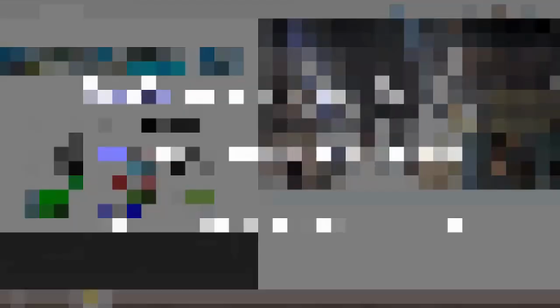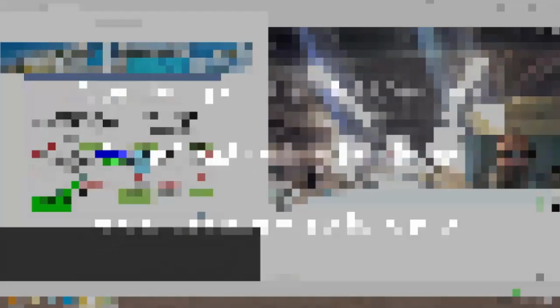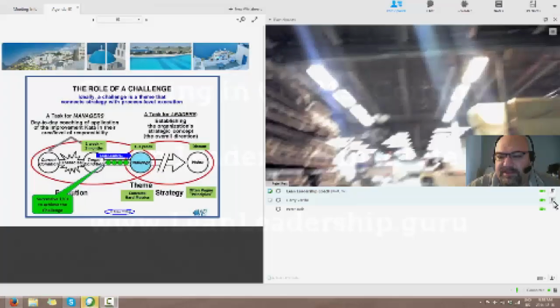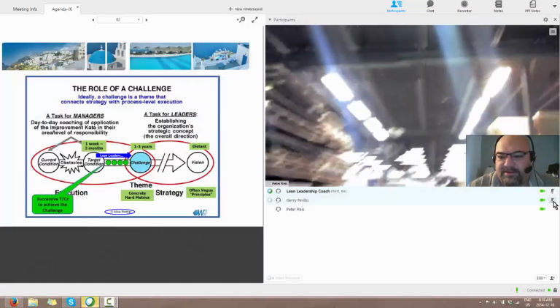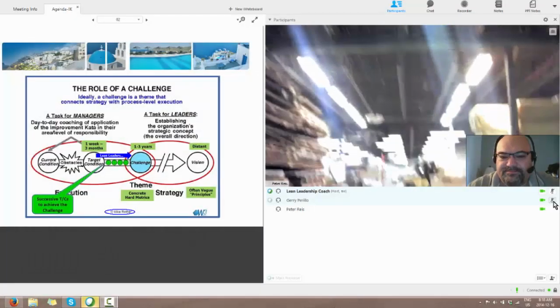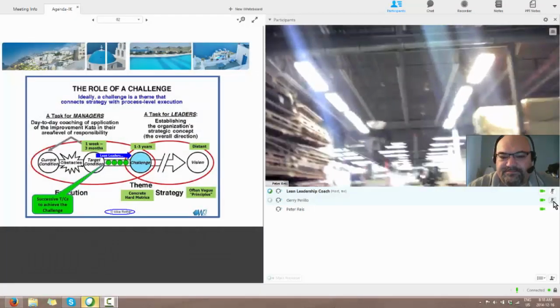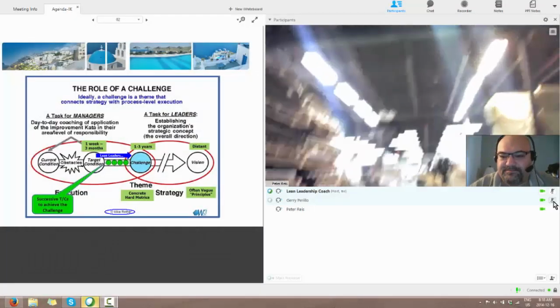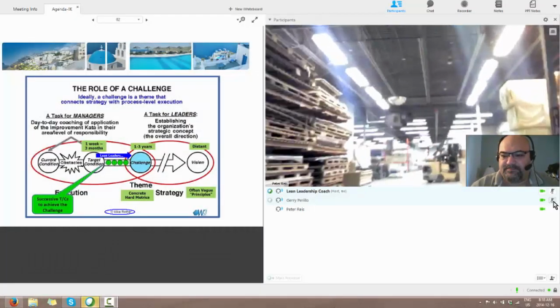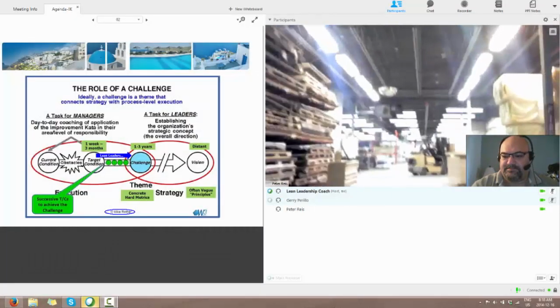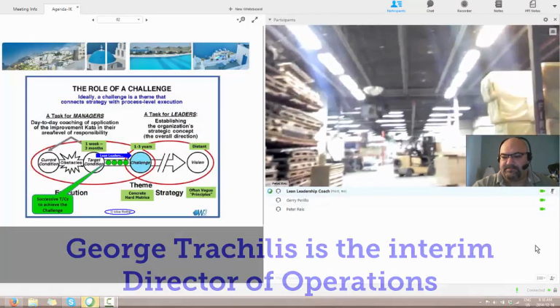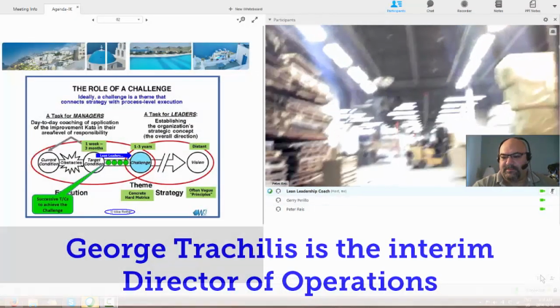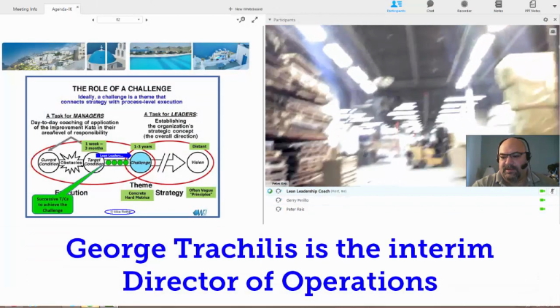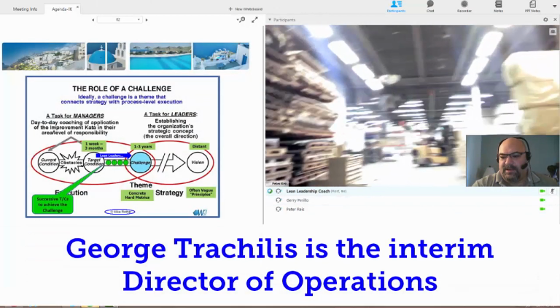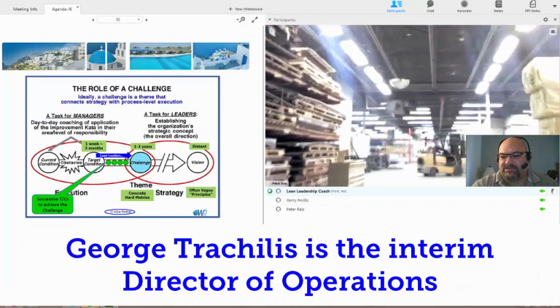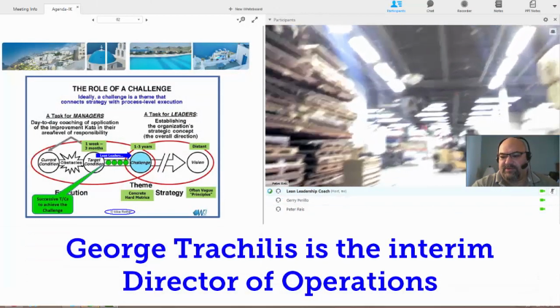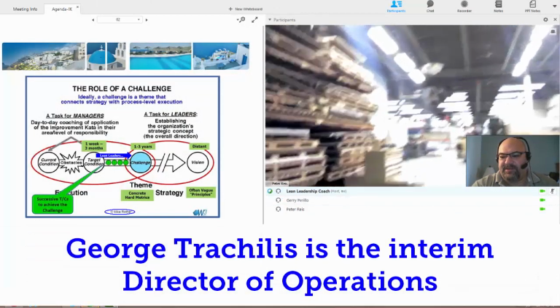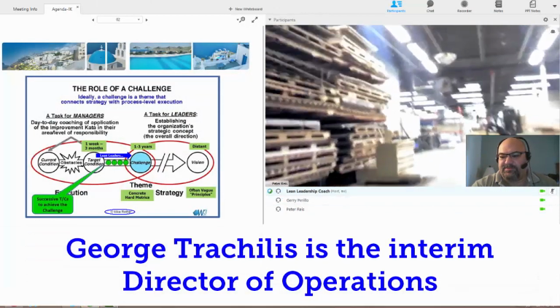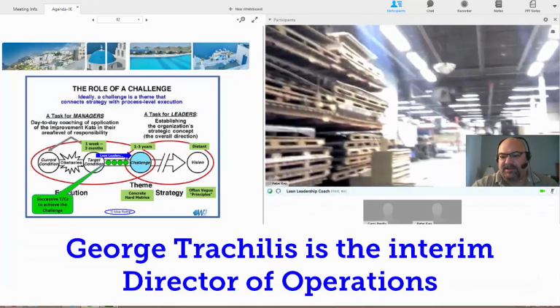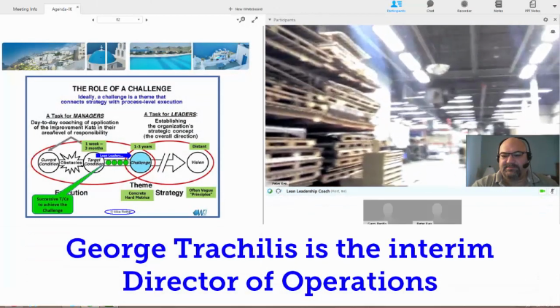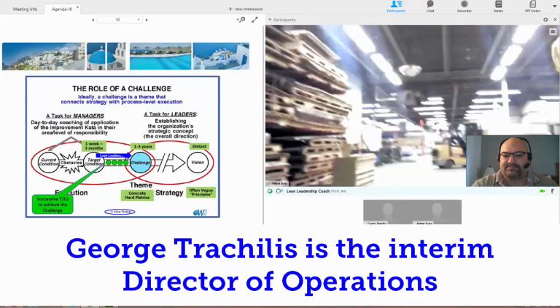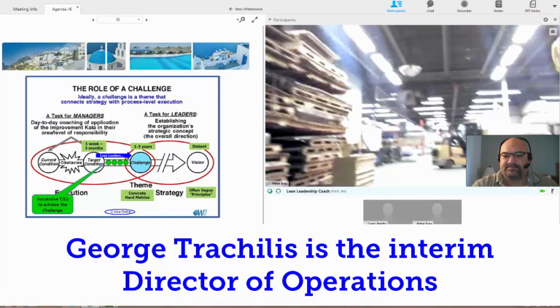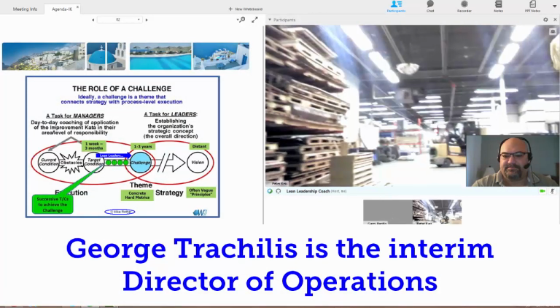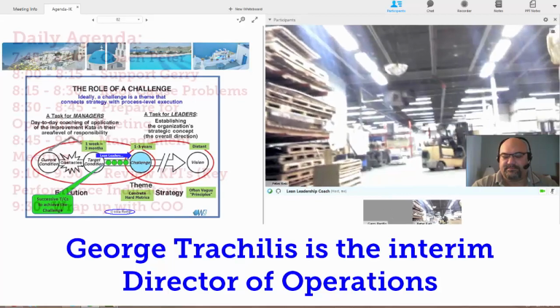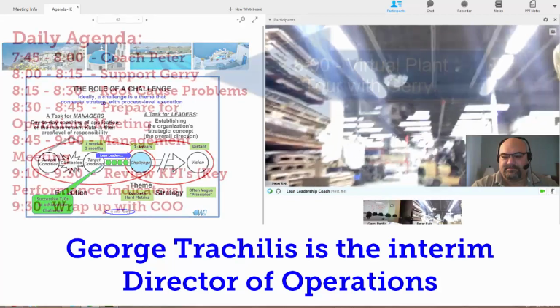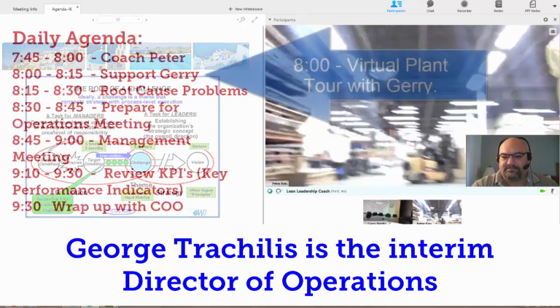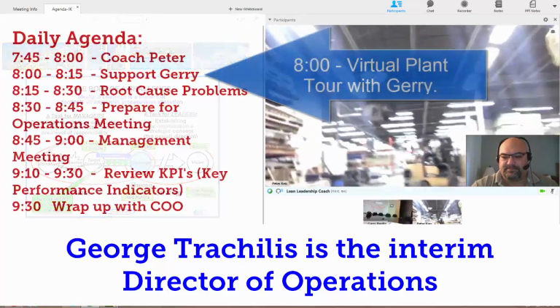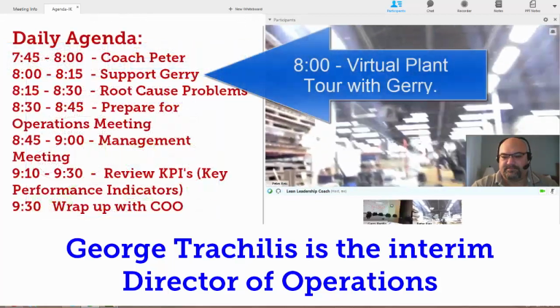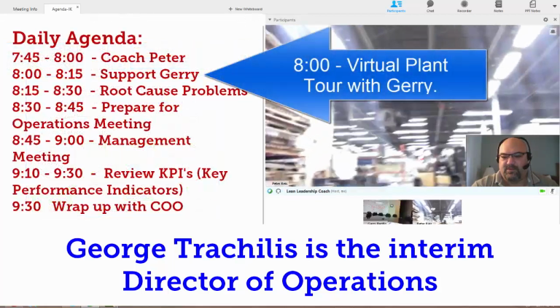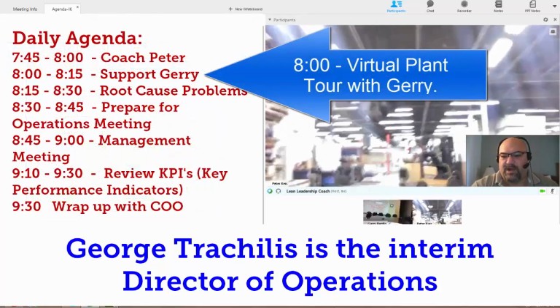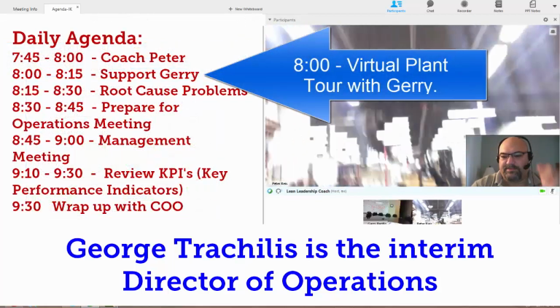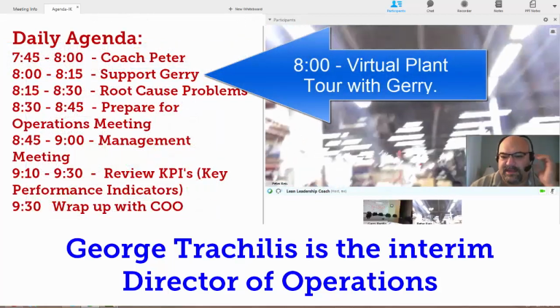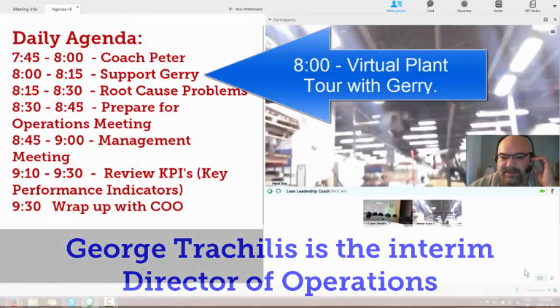Jerry, you there? Yeah, I'm here now. How many square feet is your plant? A hundred and forty-five thousand. Wow, isn't that amazing?